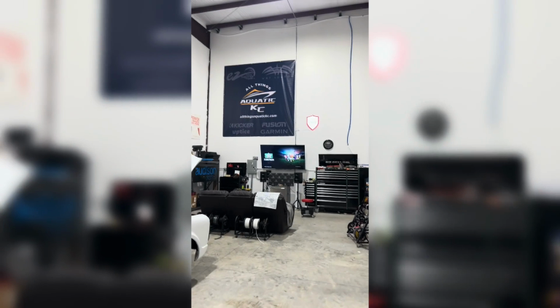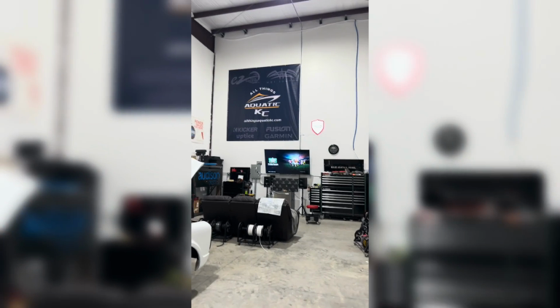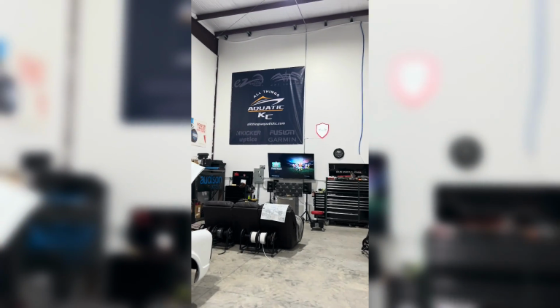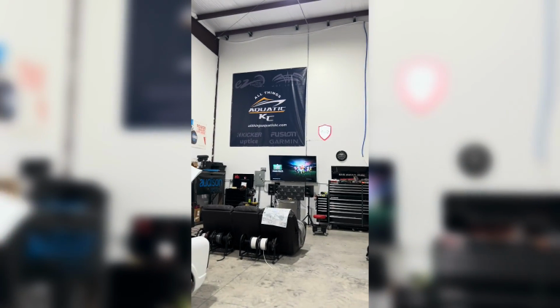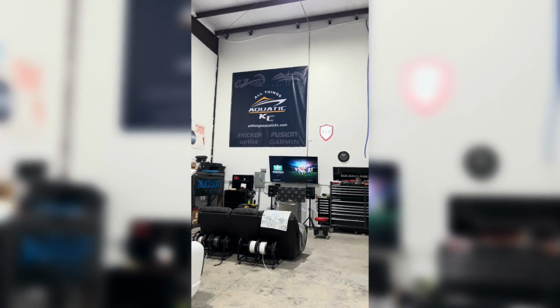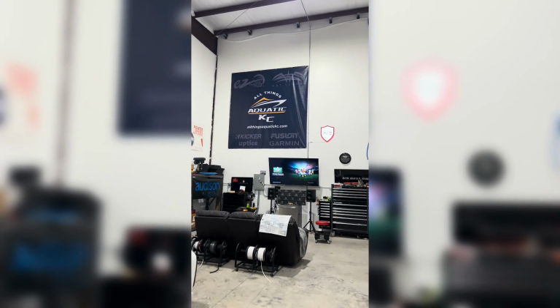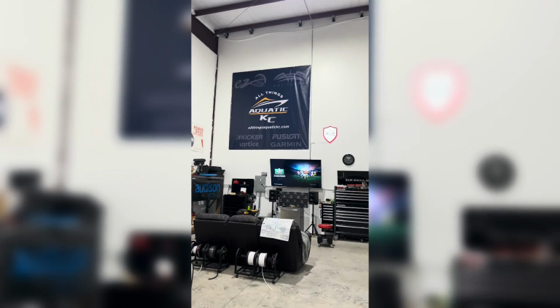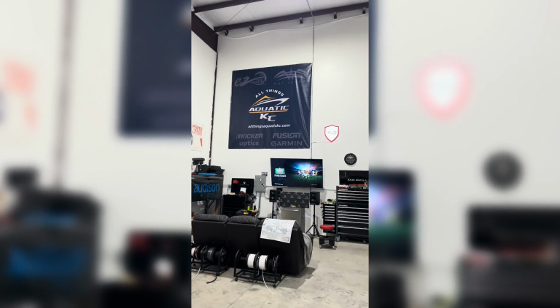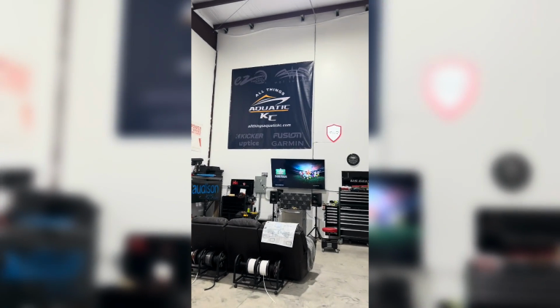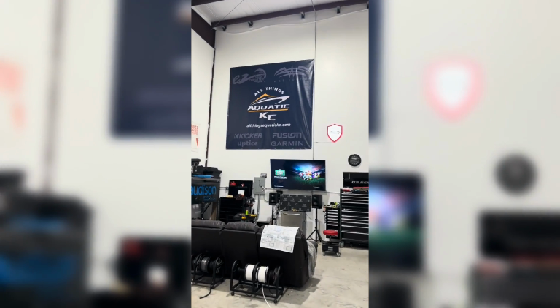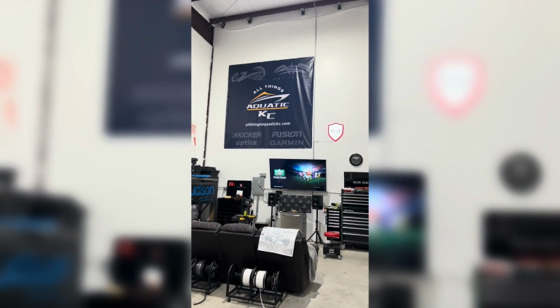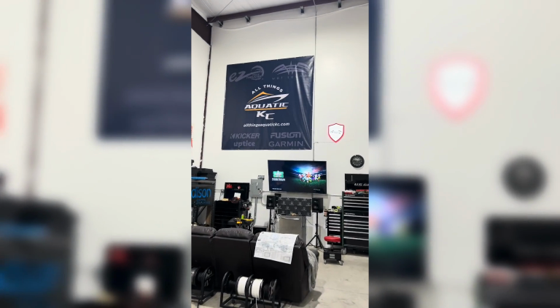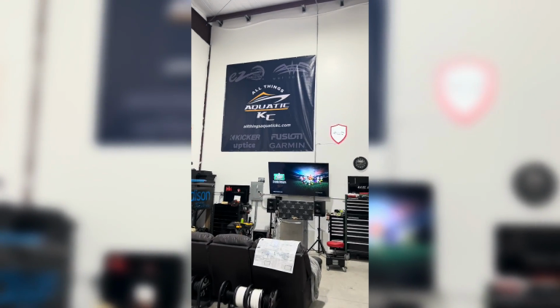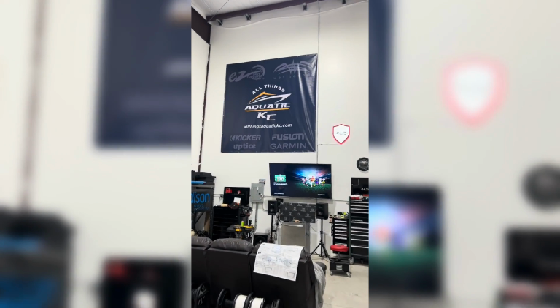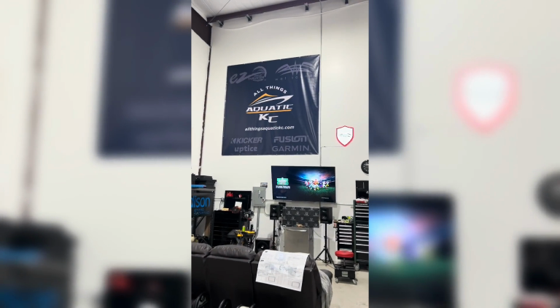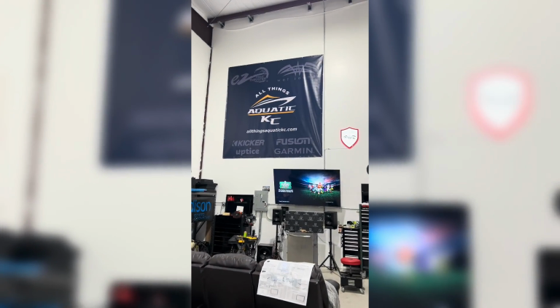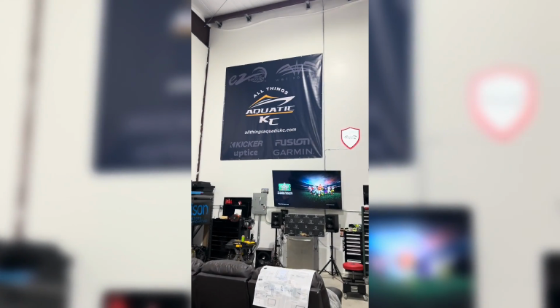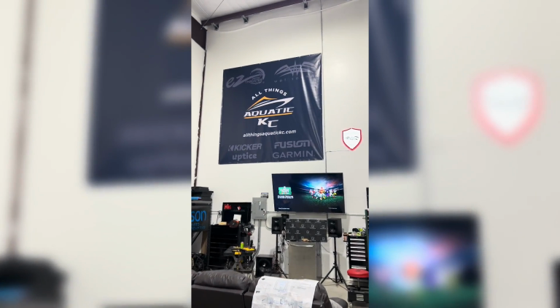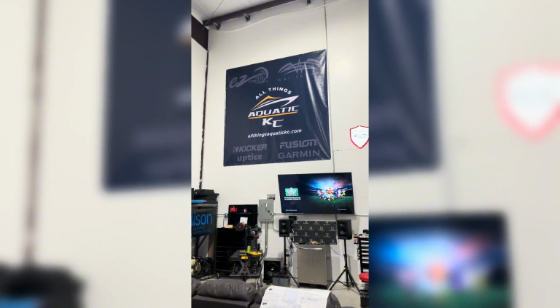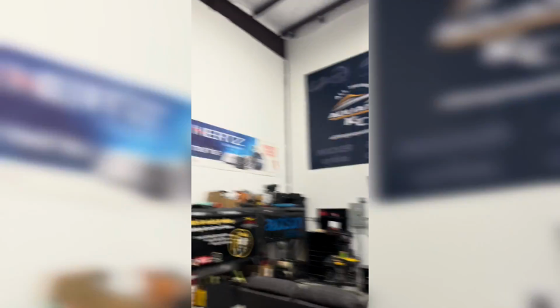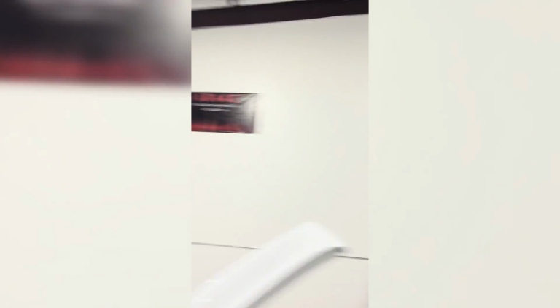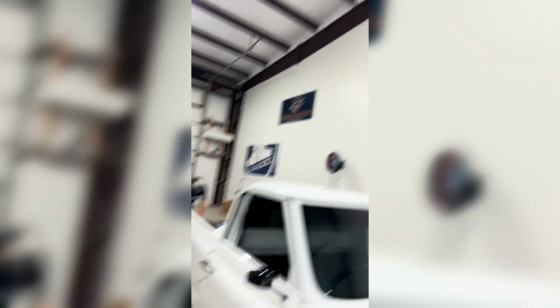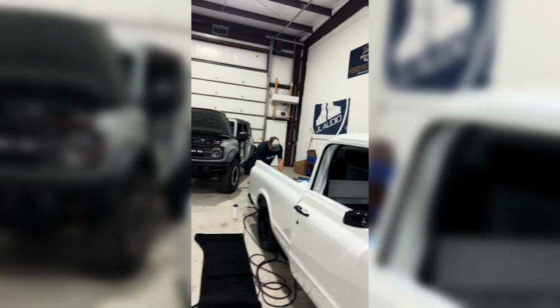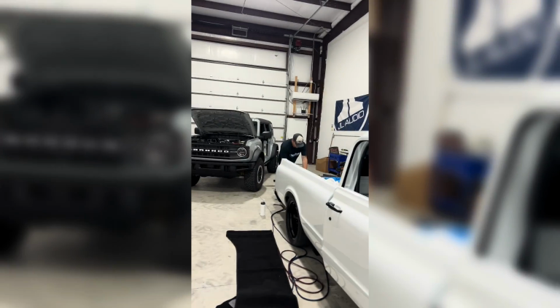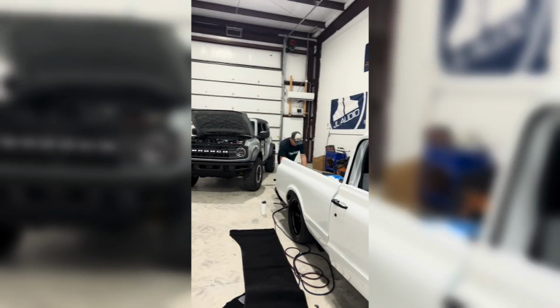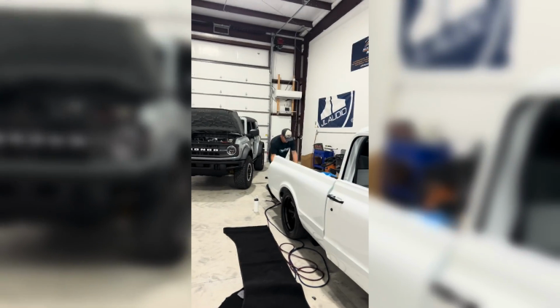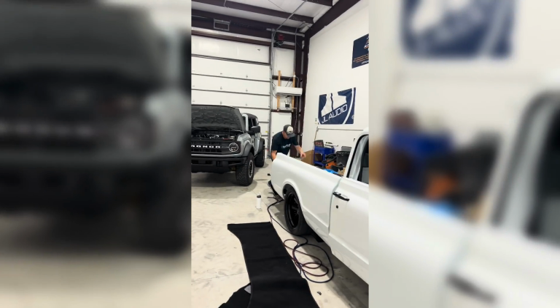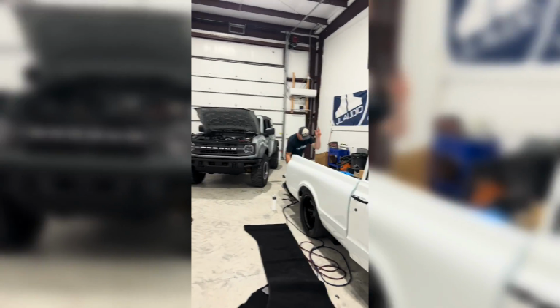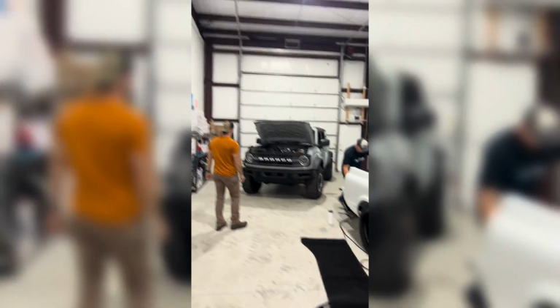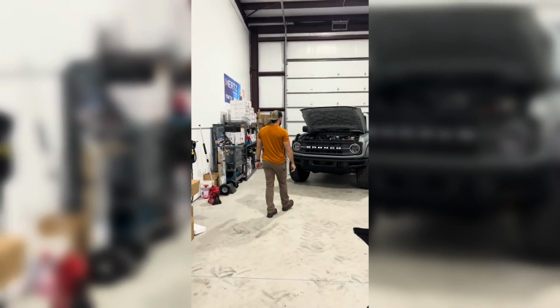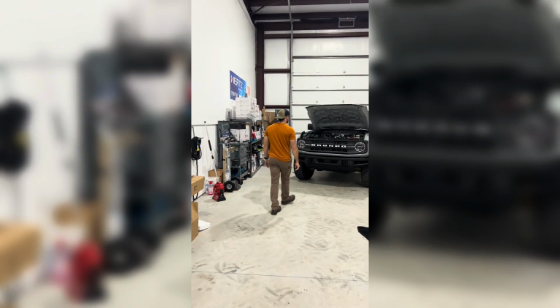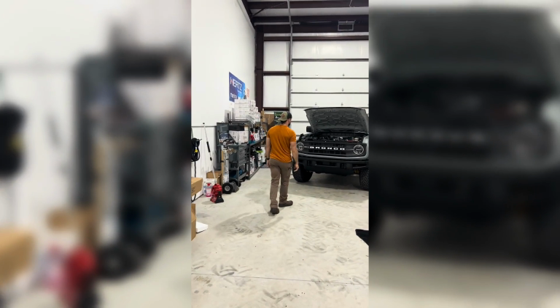Folks, we are here at All Things Aquatic KC, which is owned by my friend John over there, and I have my brother with me.